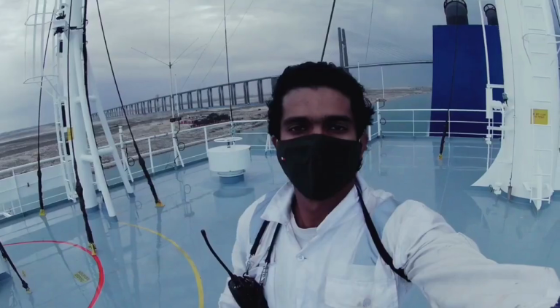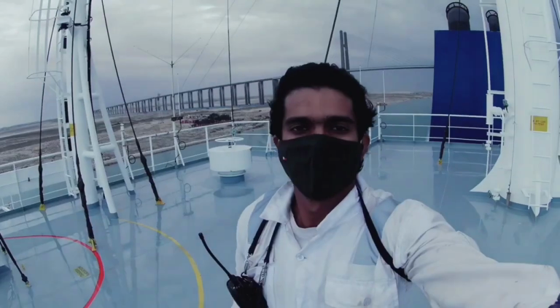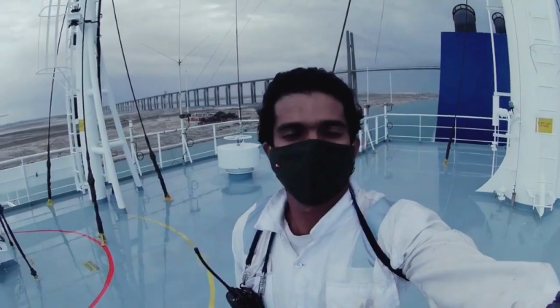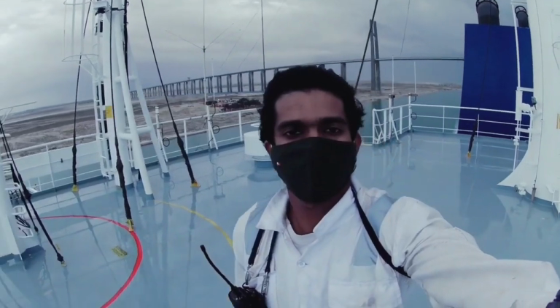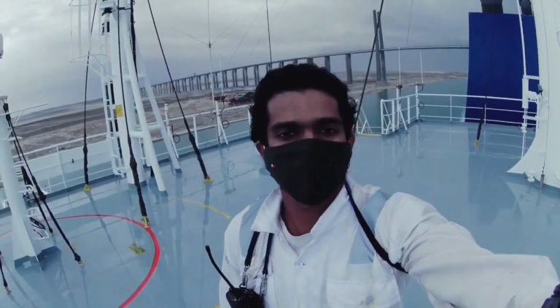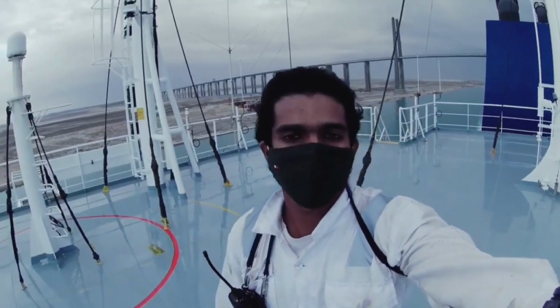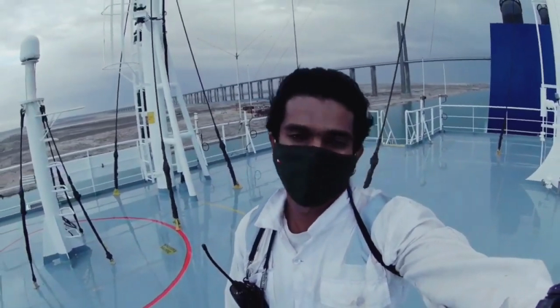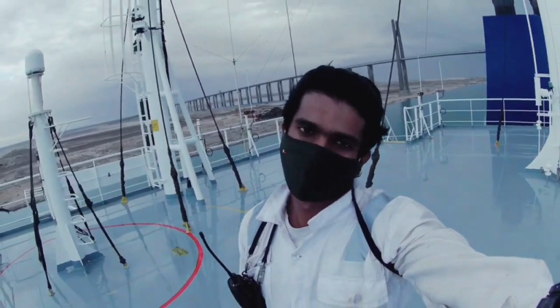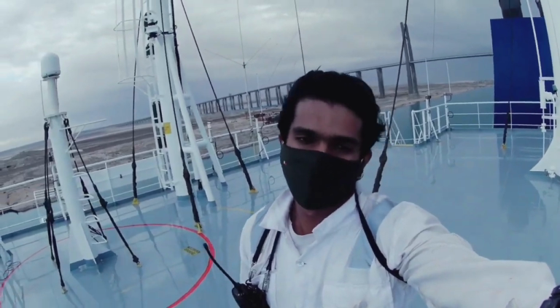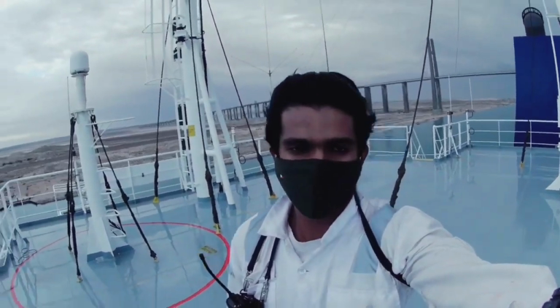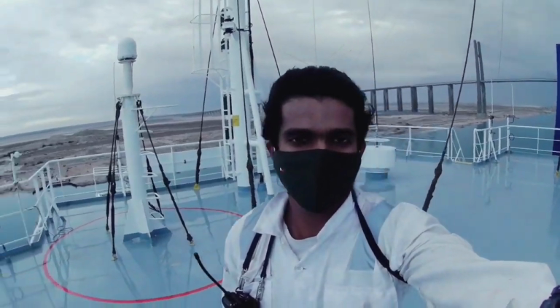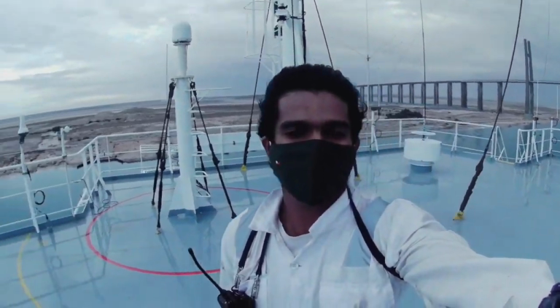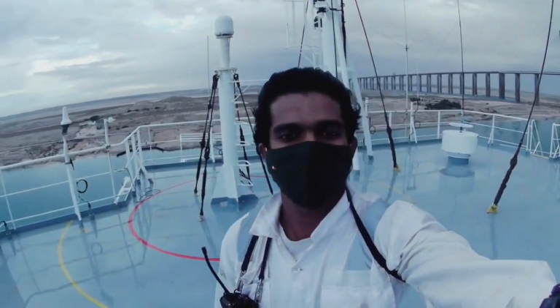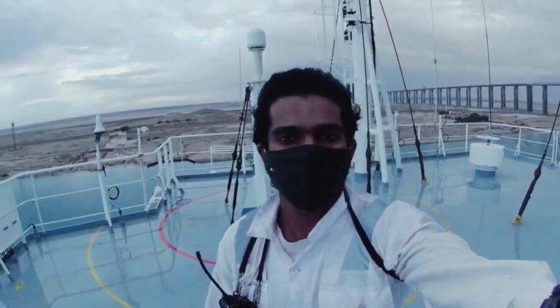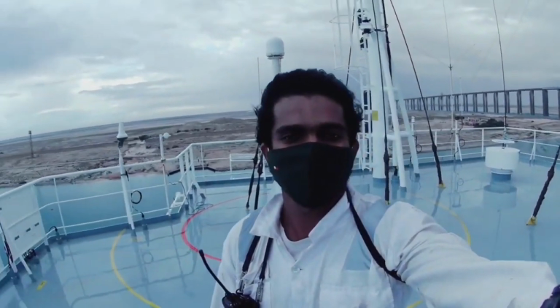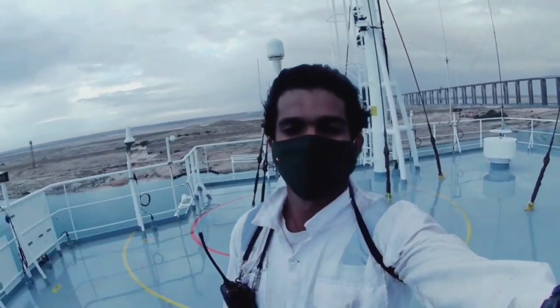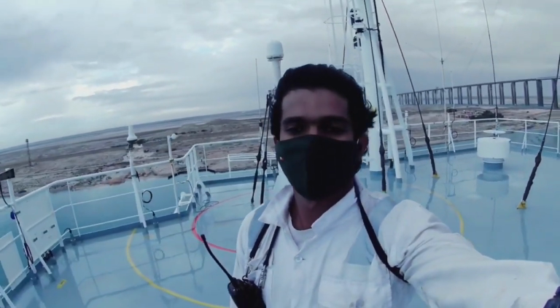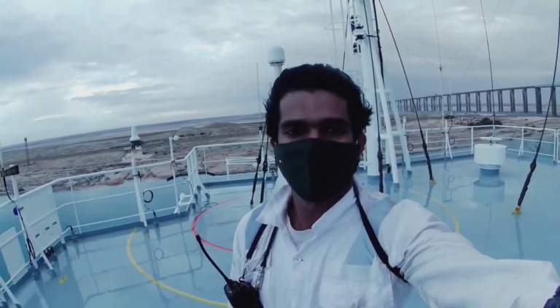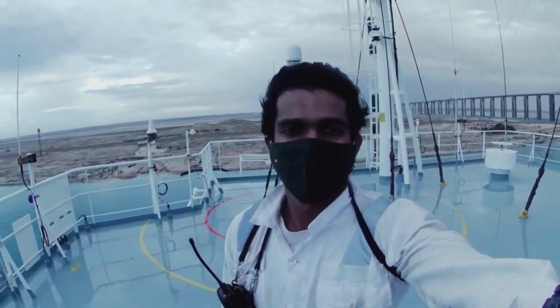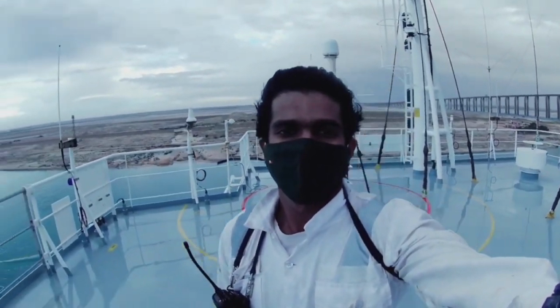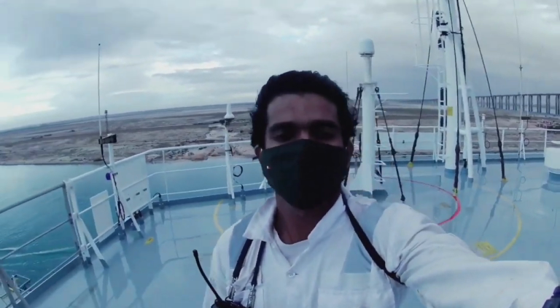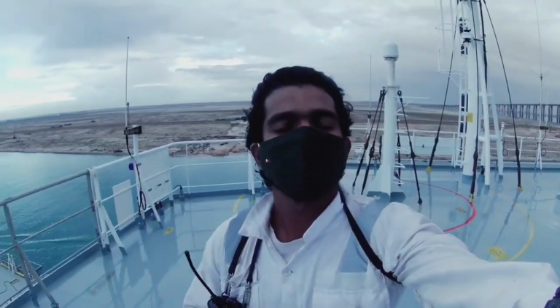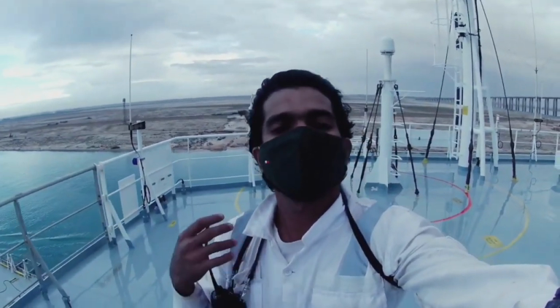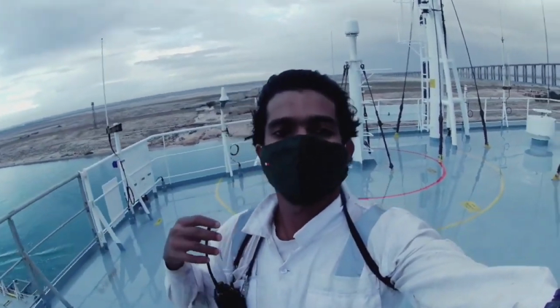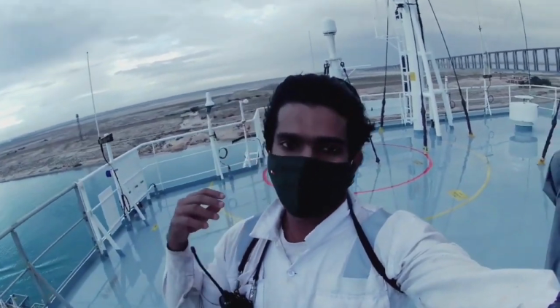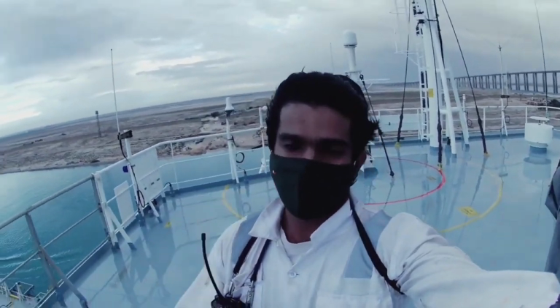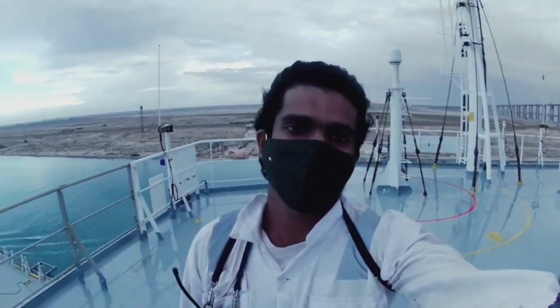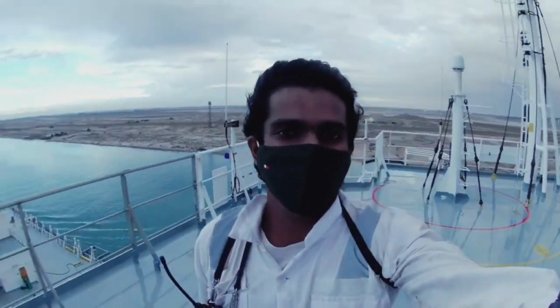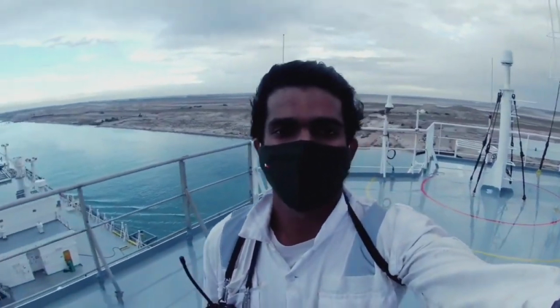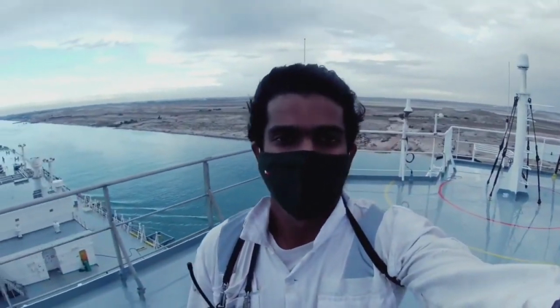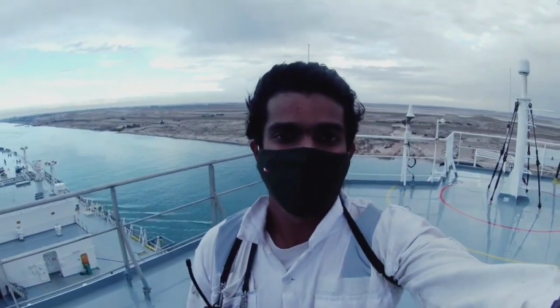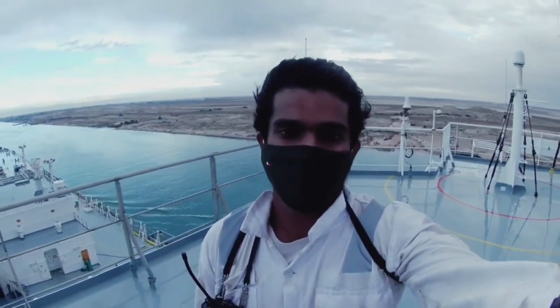Hello guys, welcome to Viewwalk CD's of Ahab and Argos. So today we will be in Suez Canal.